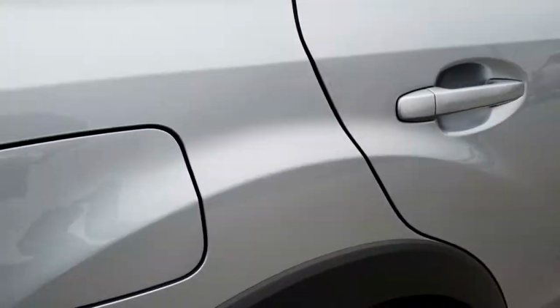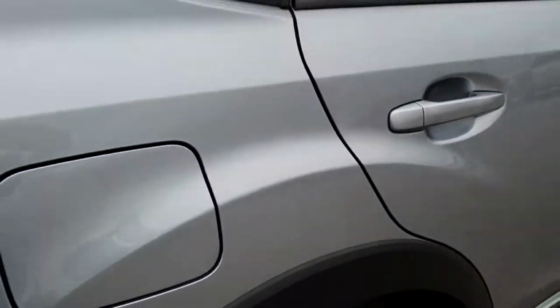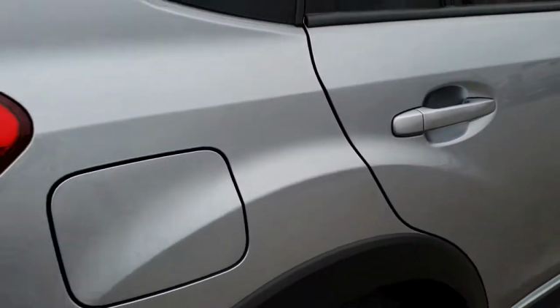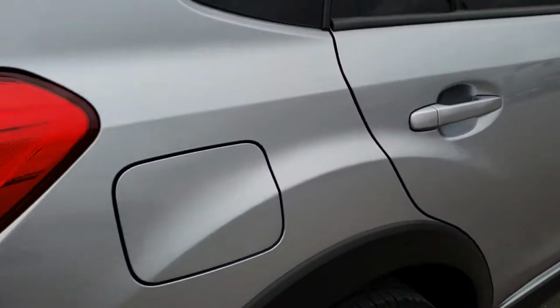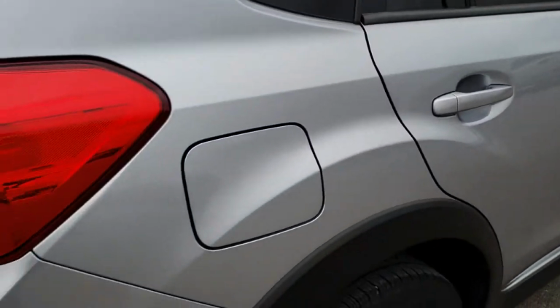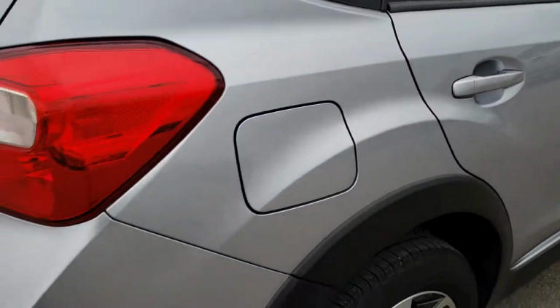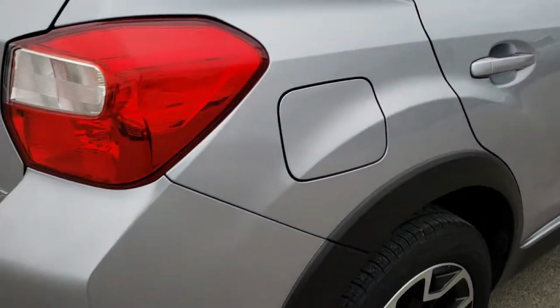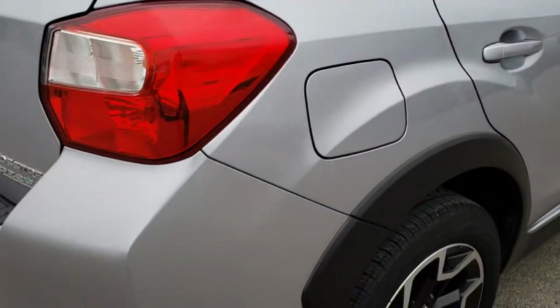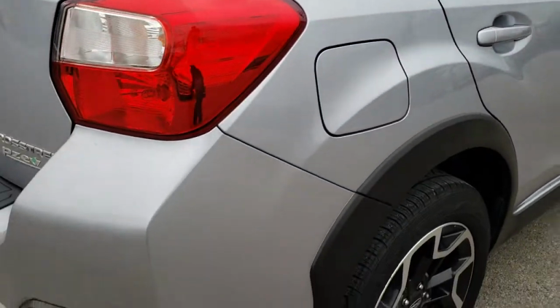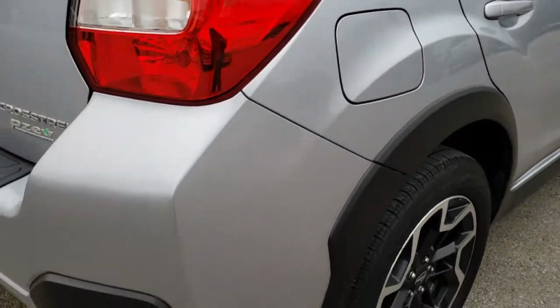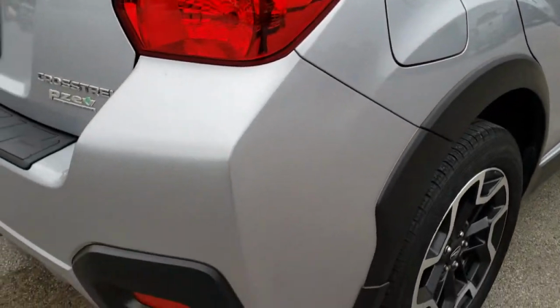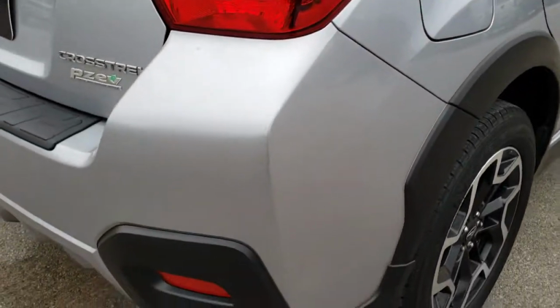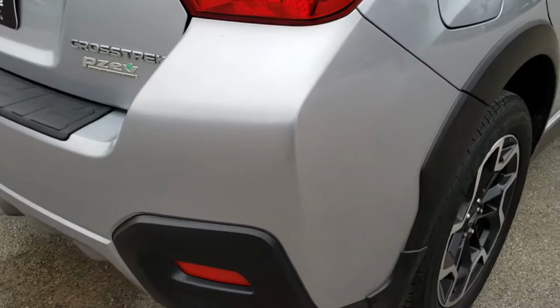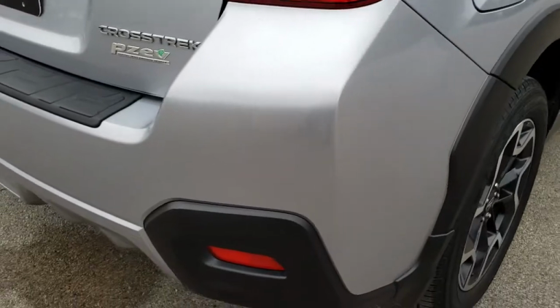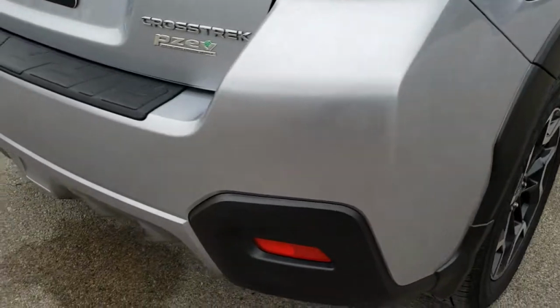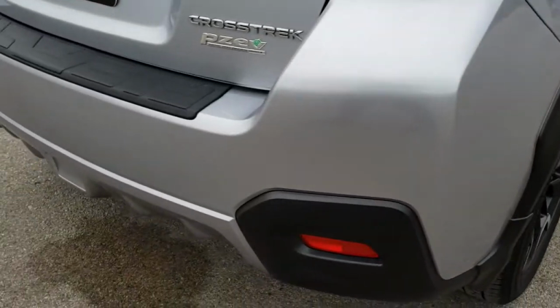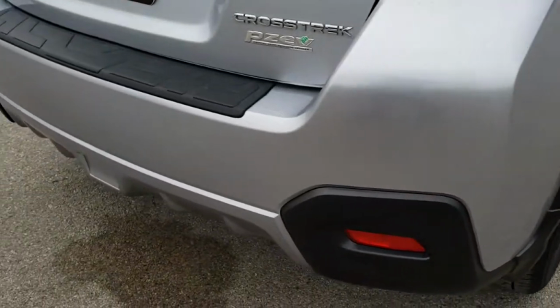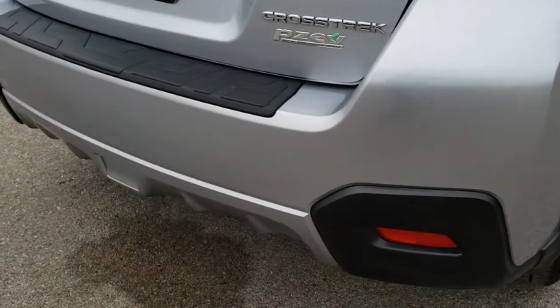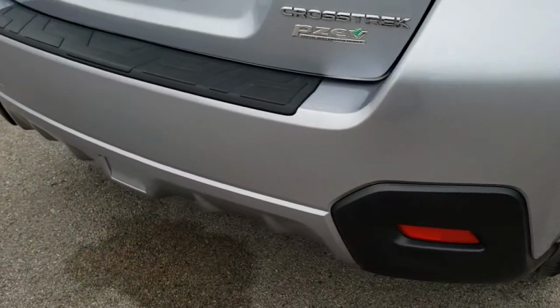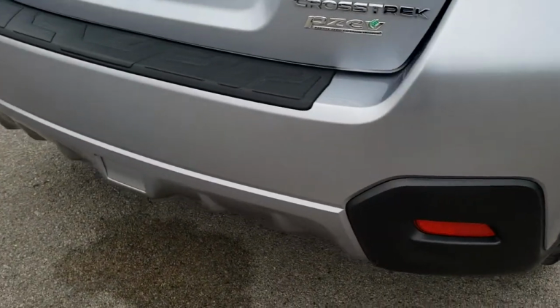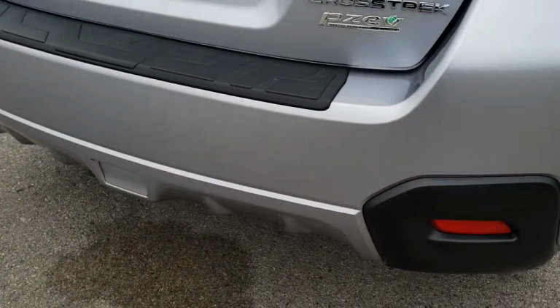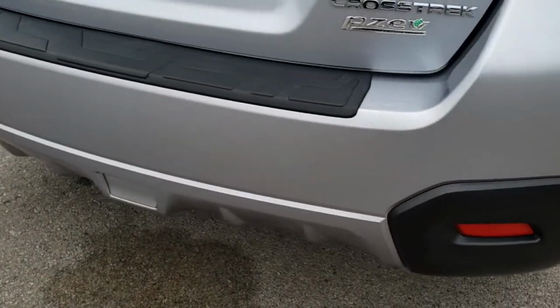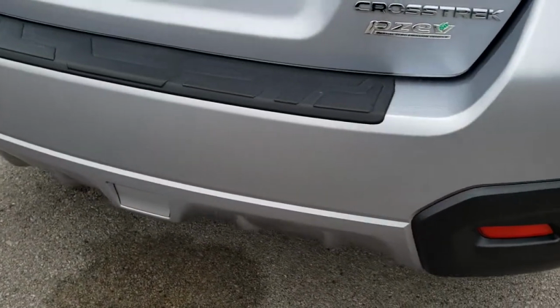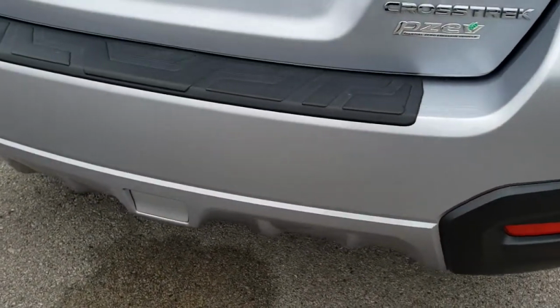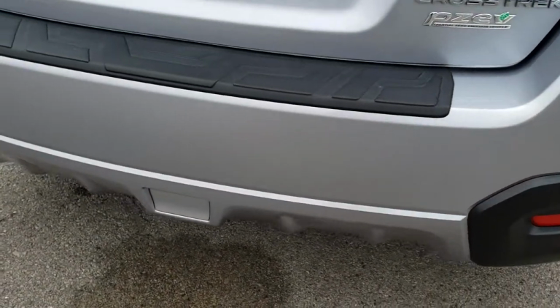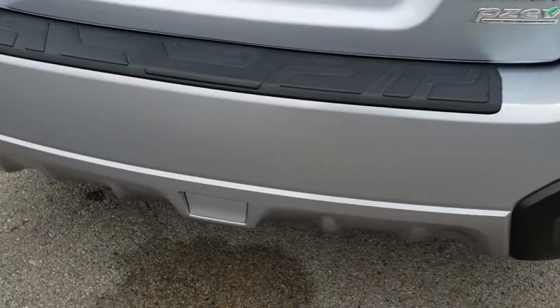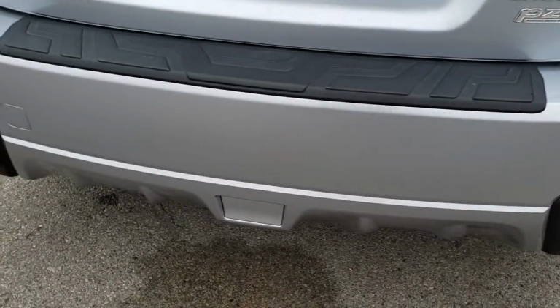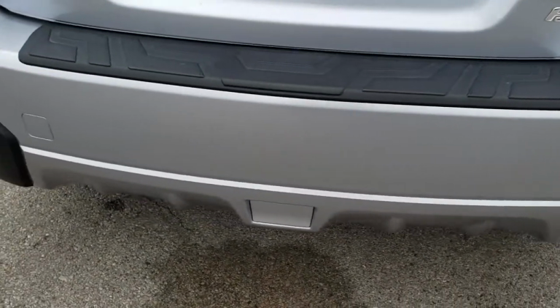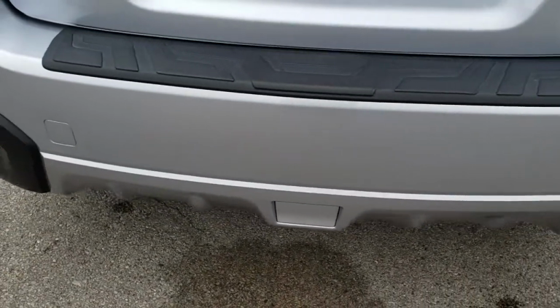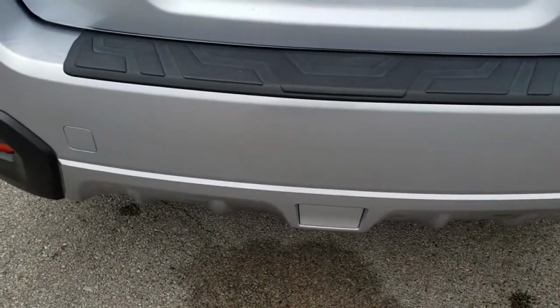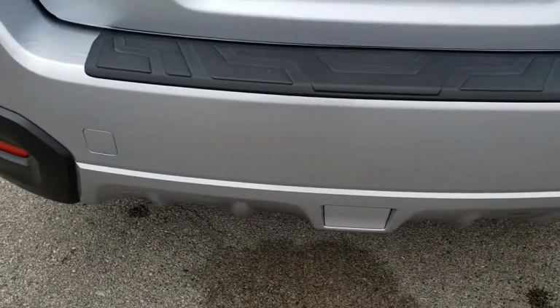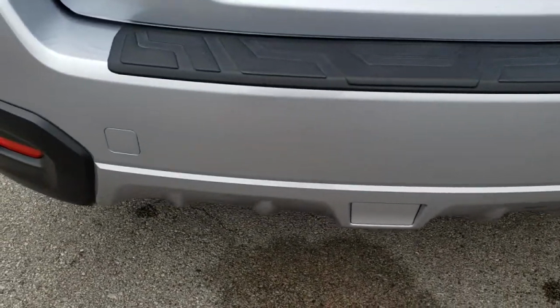As we come around to the back of the vehicle — no dents, no dings, no scuffs, no scrapes.